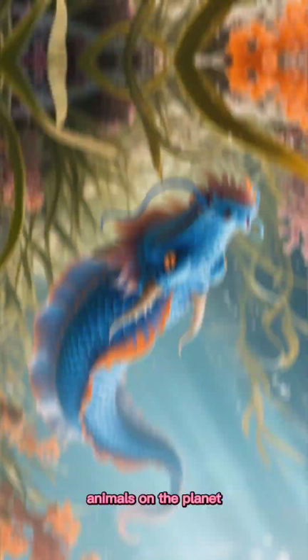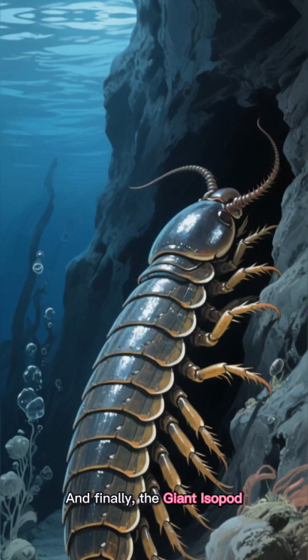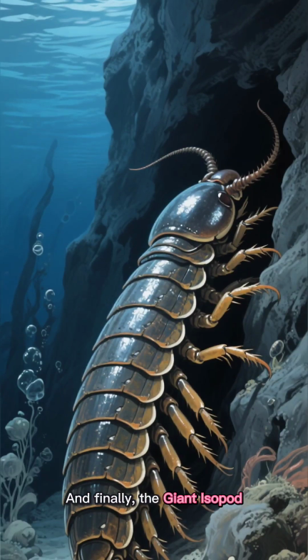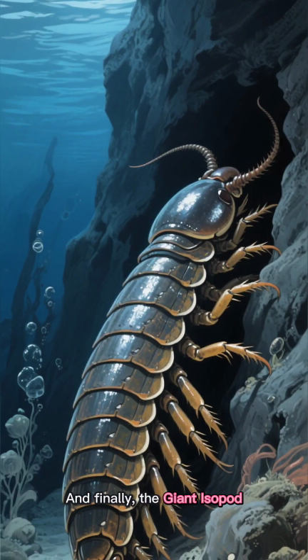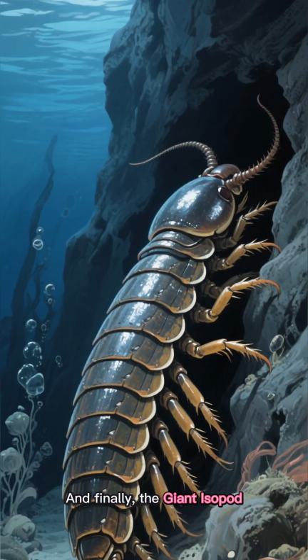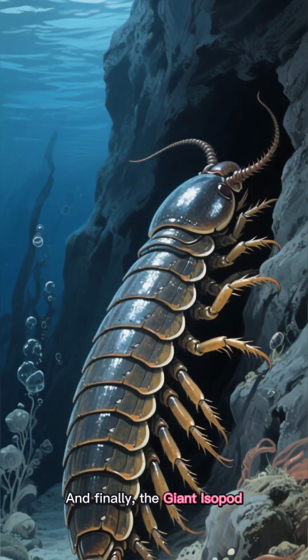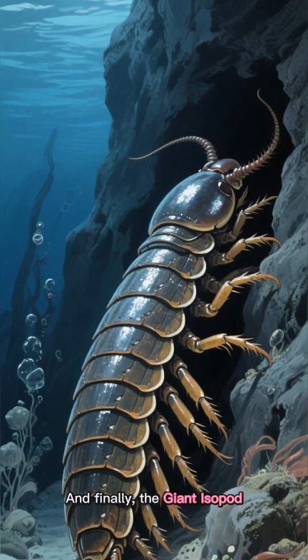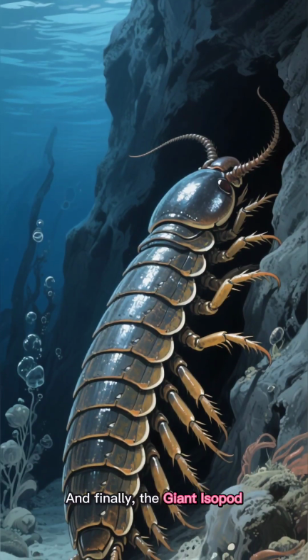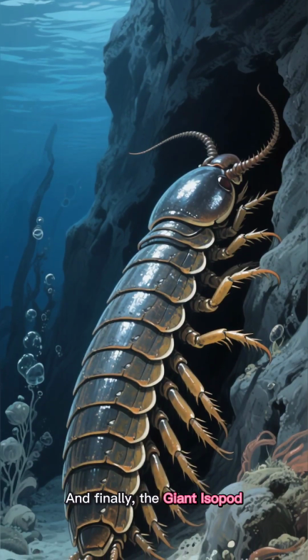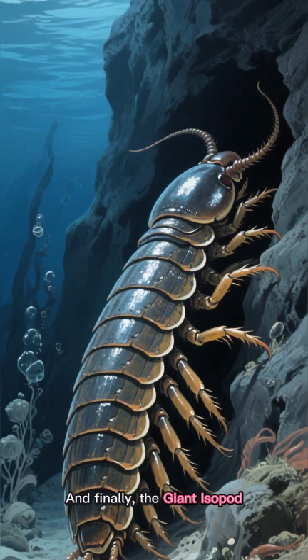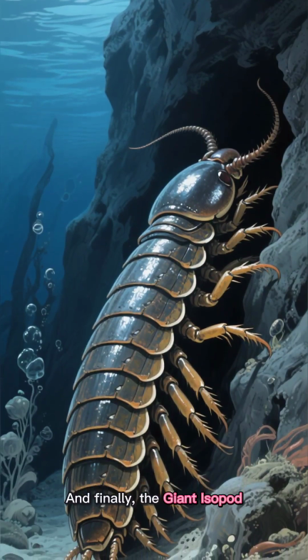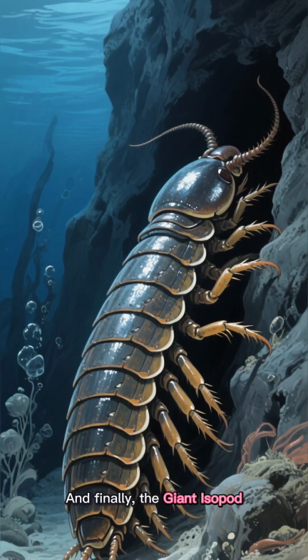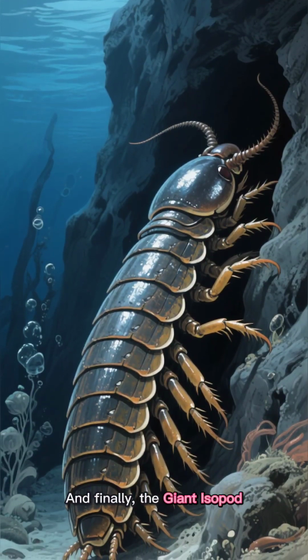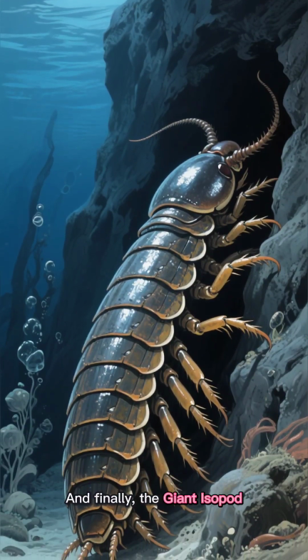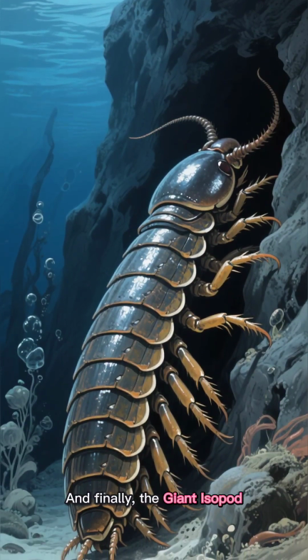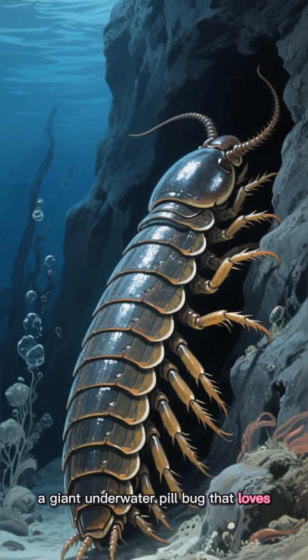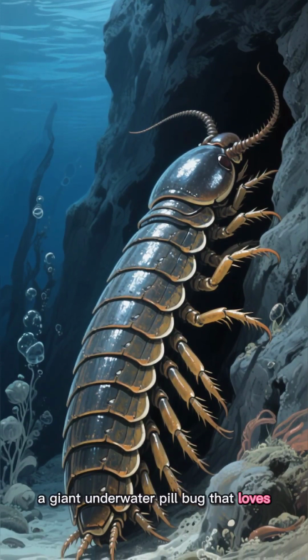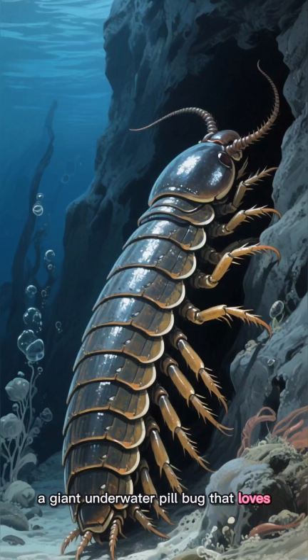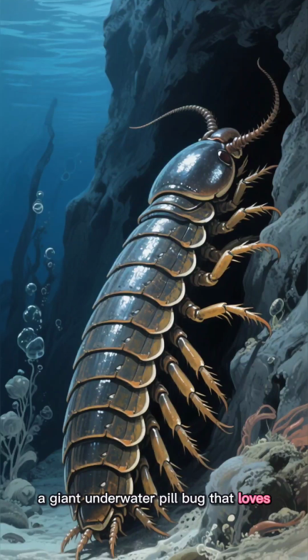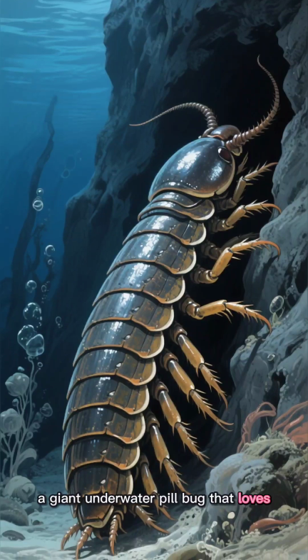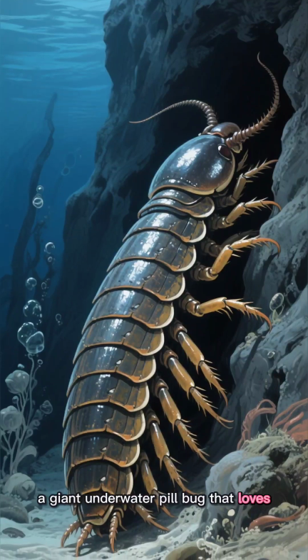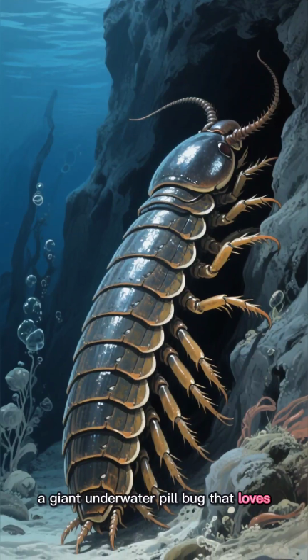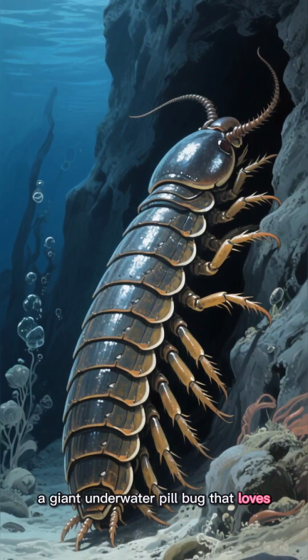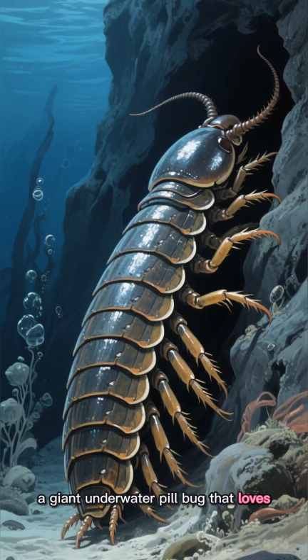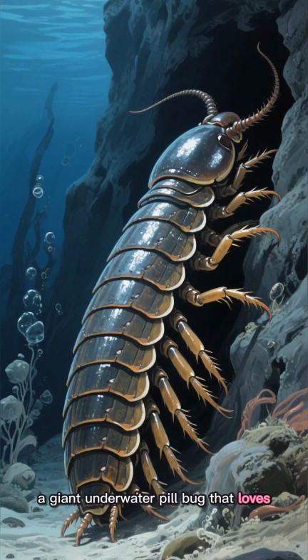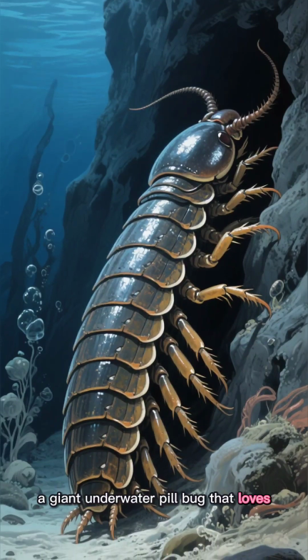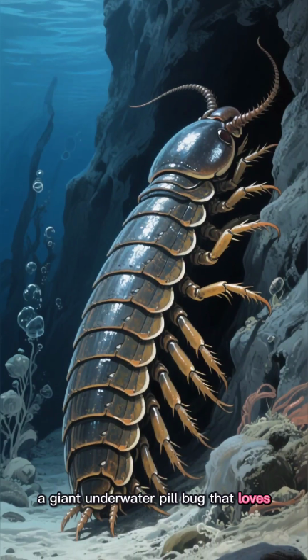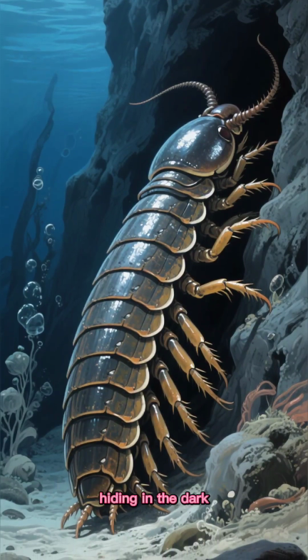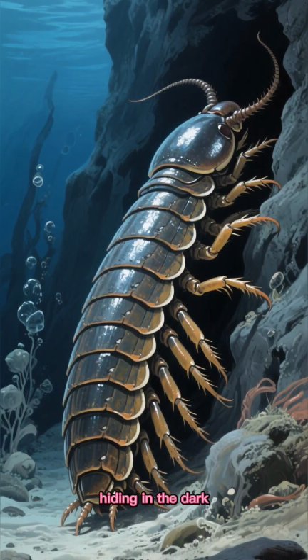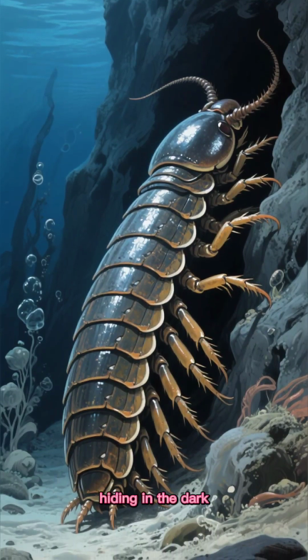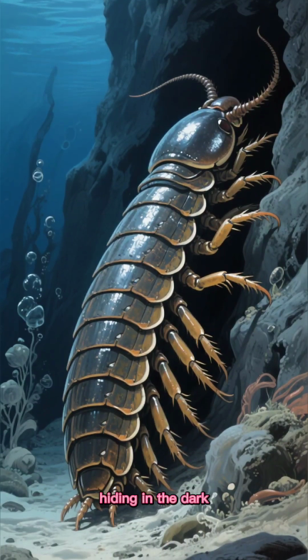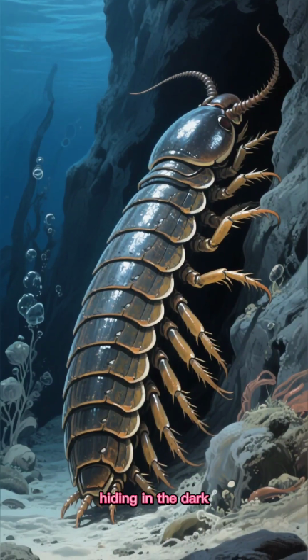And finally, the giant isopod — a giant underwater pillbug that loves hiding in the dark.